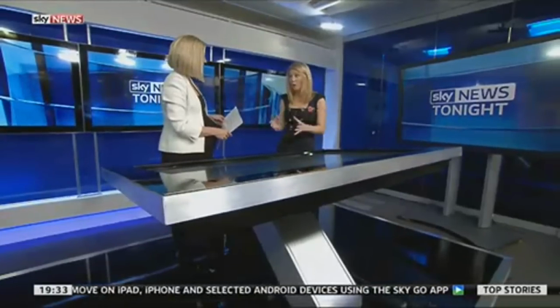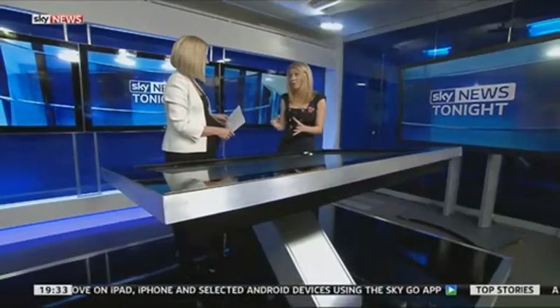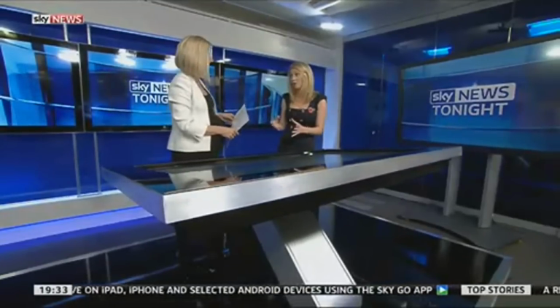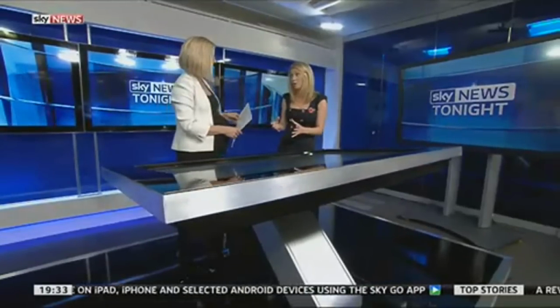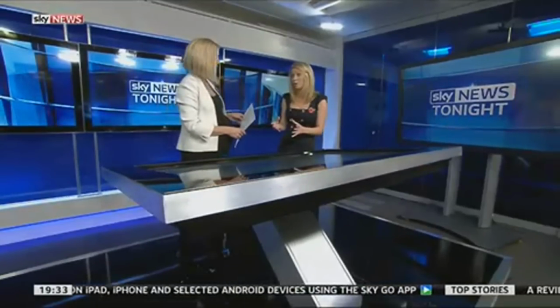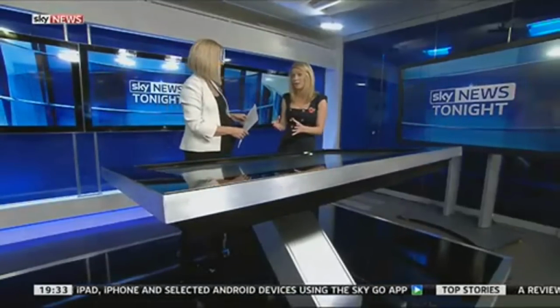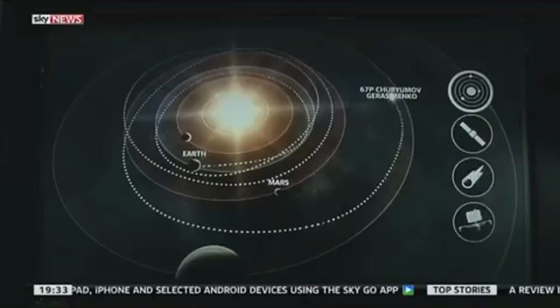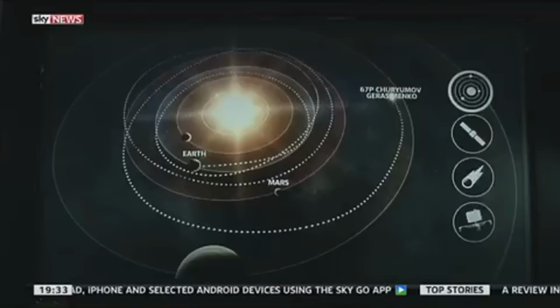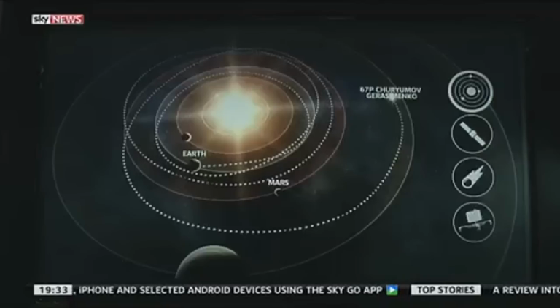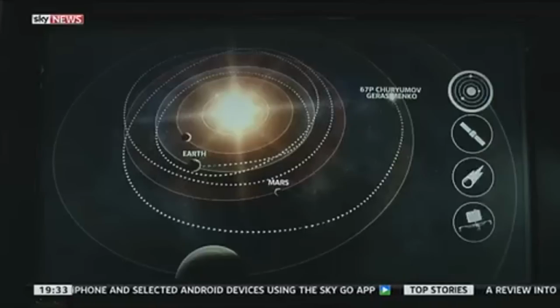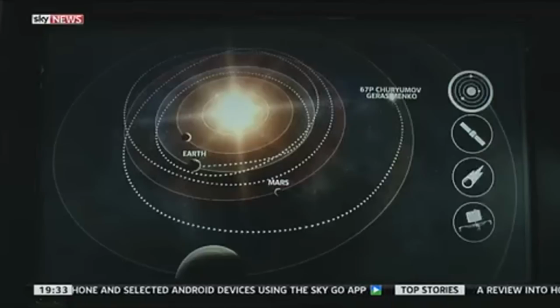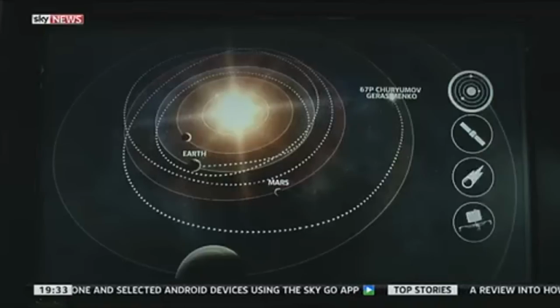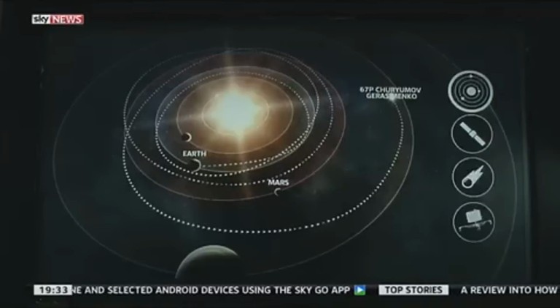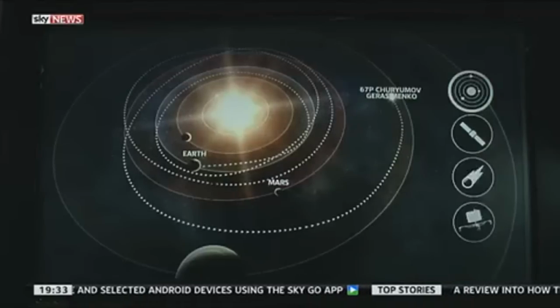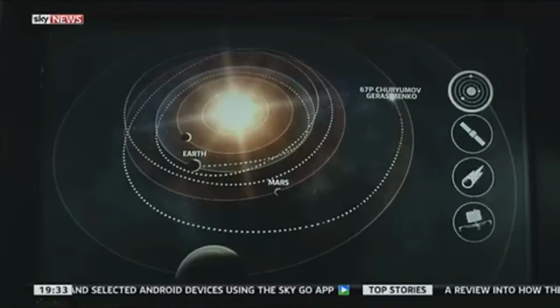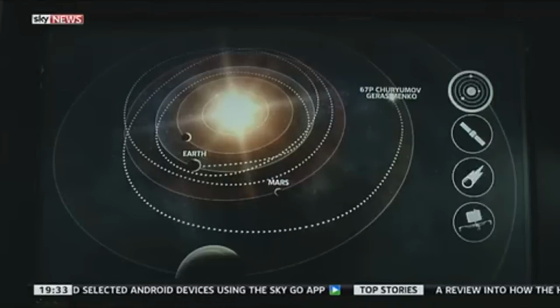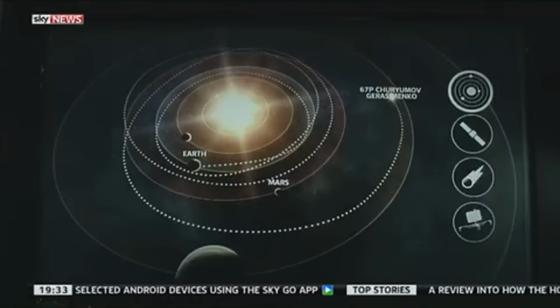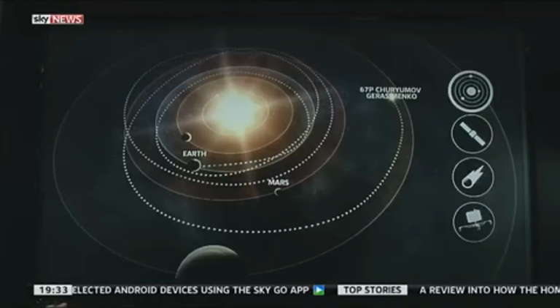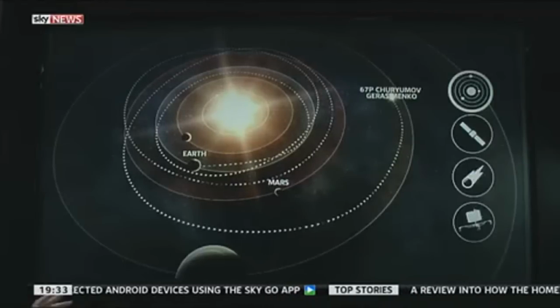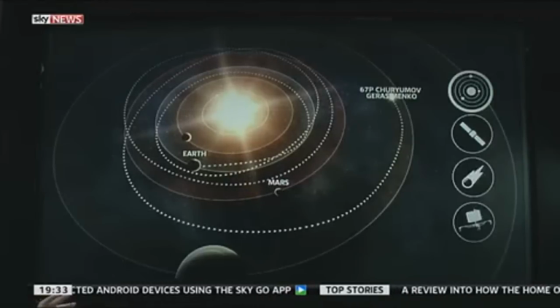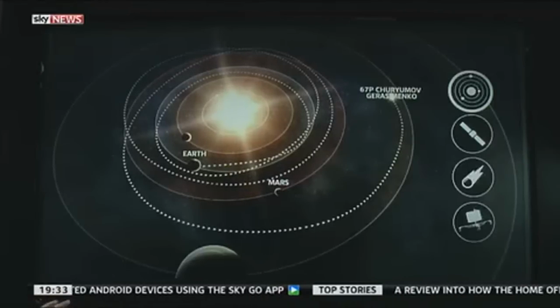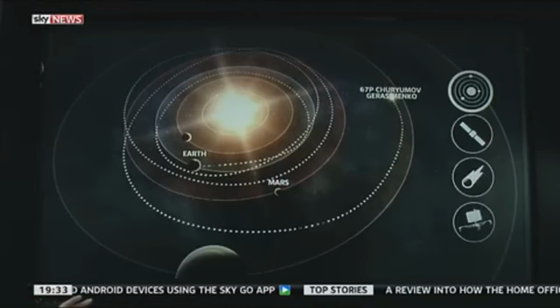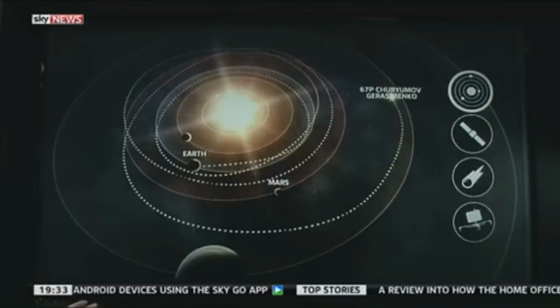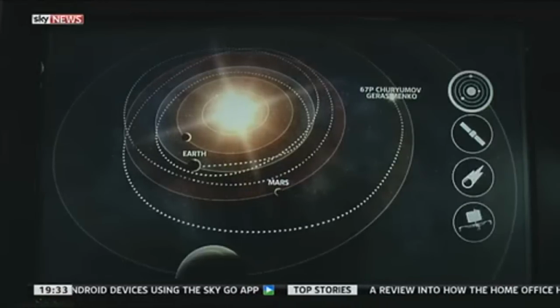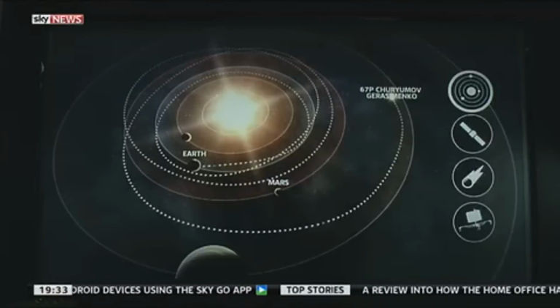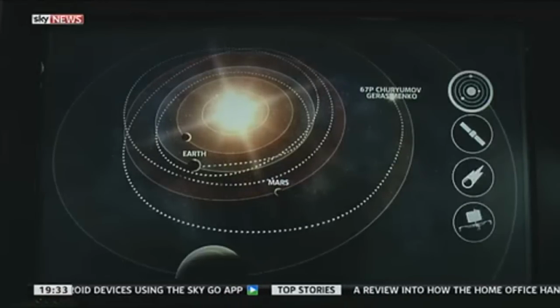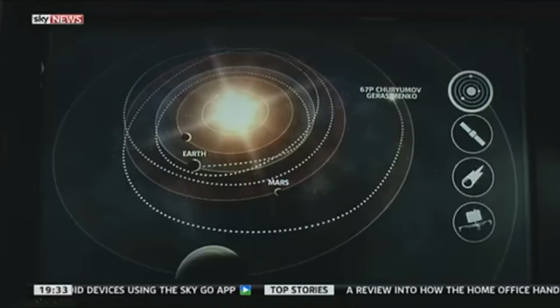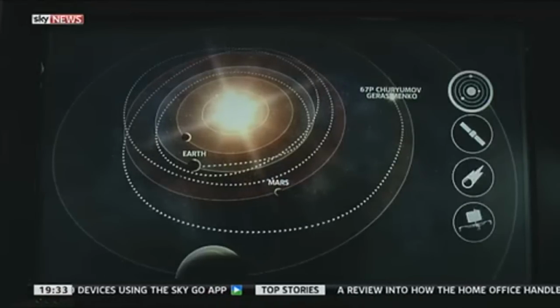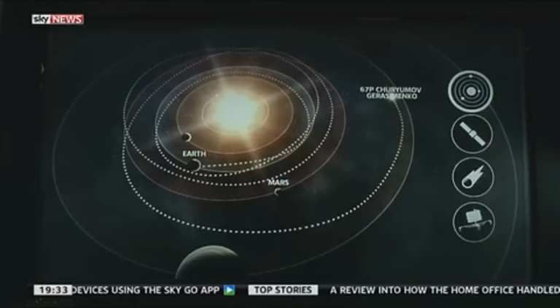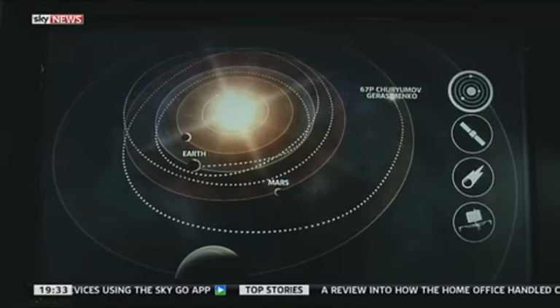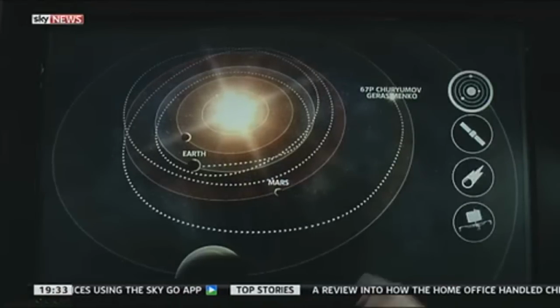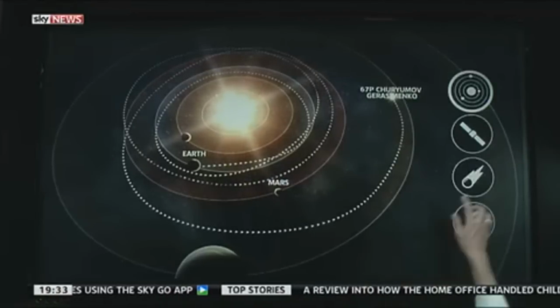Arriving at the comet was like landing a fly on a speeding bullet. And tomorrow, hopefully, it's going to land on the comet.